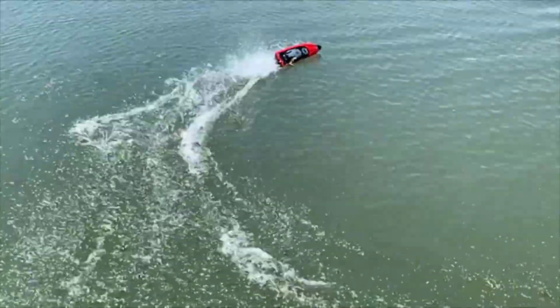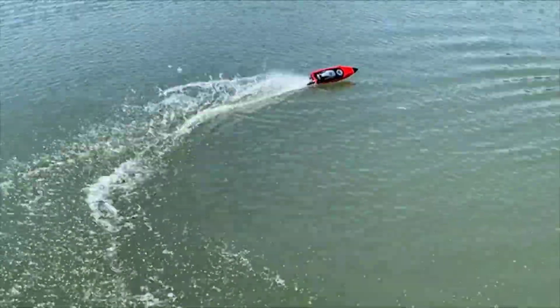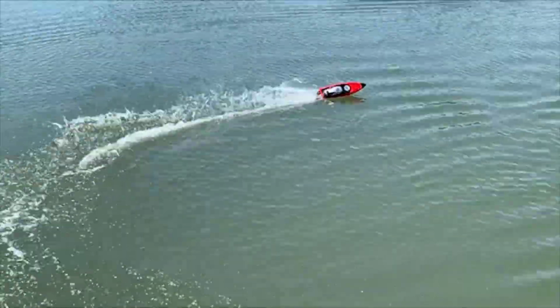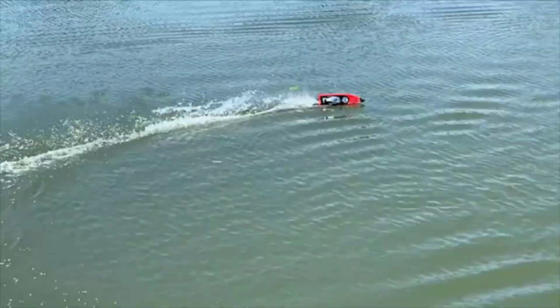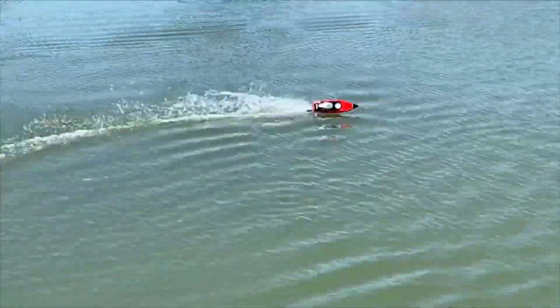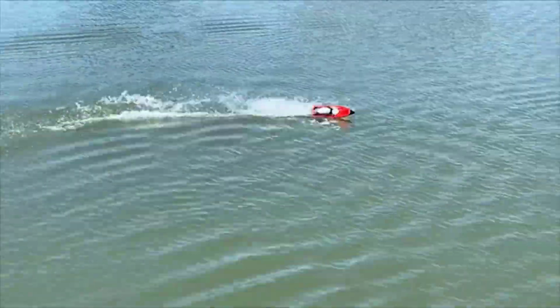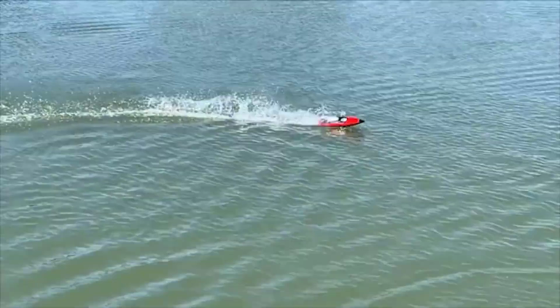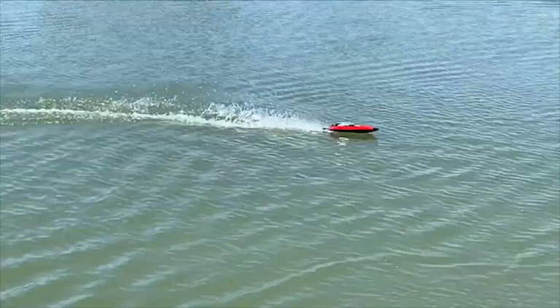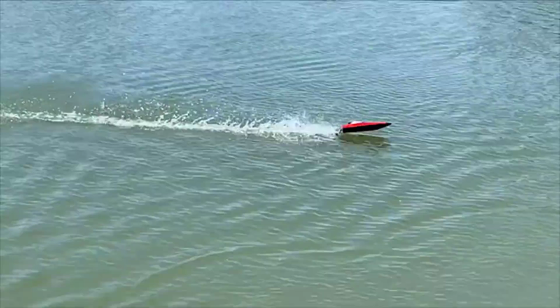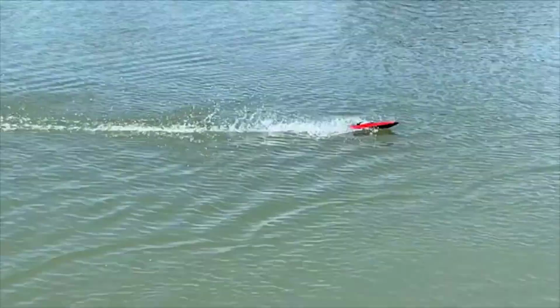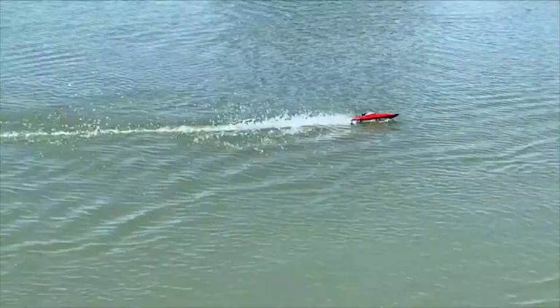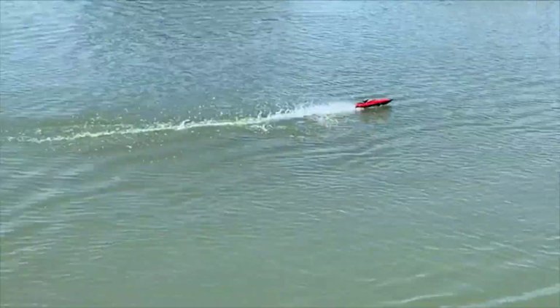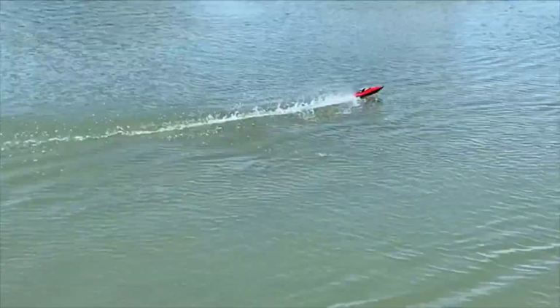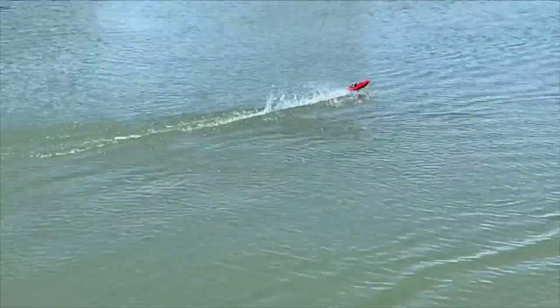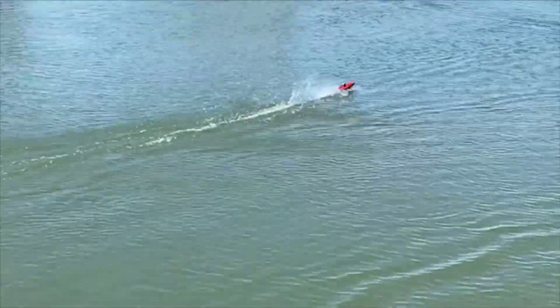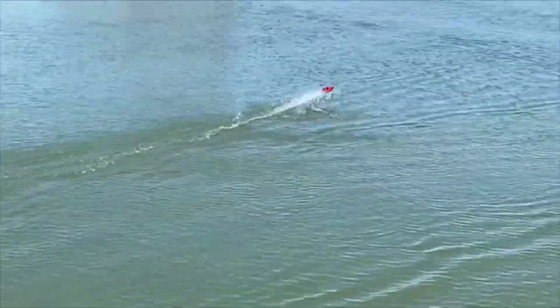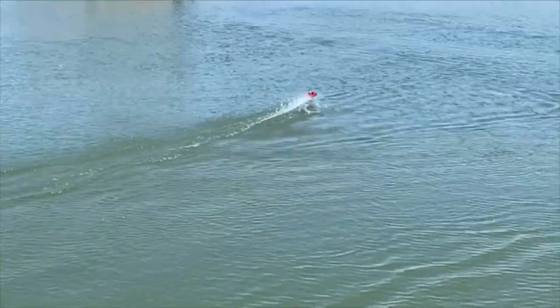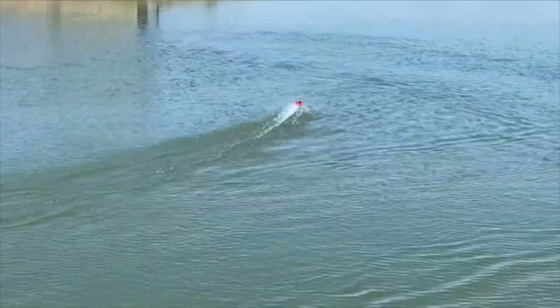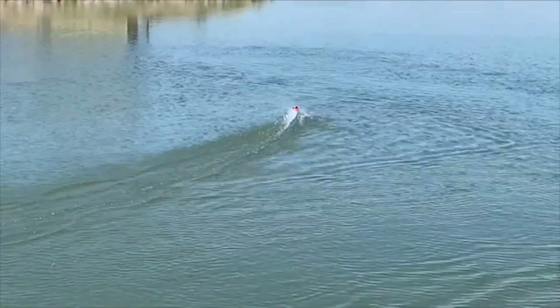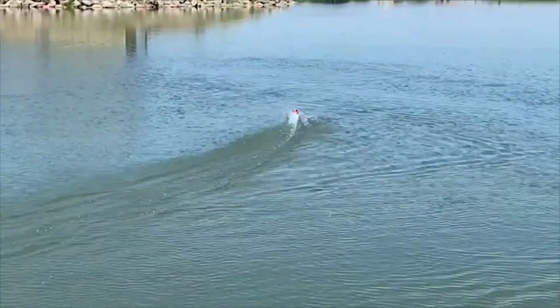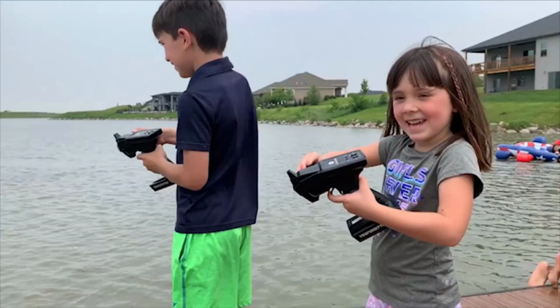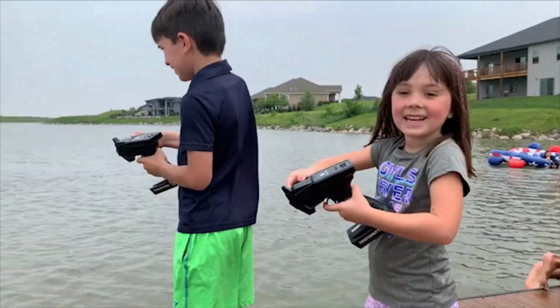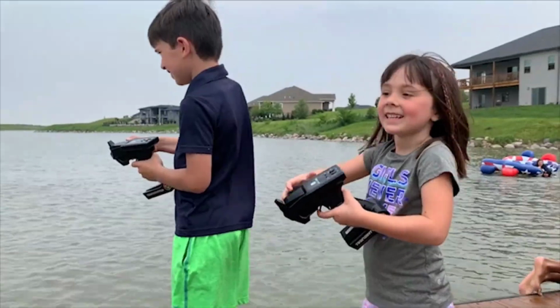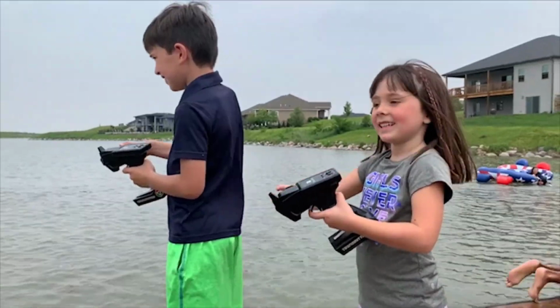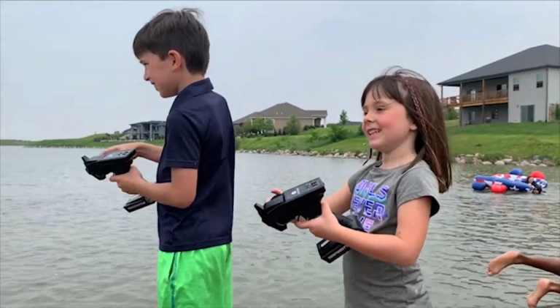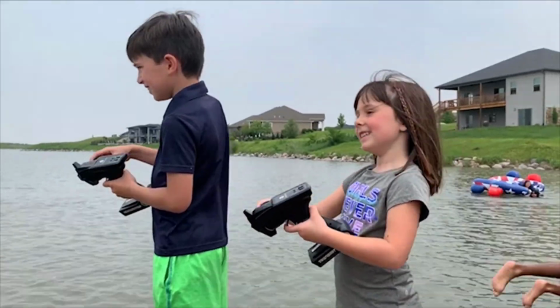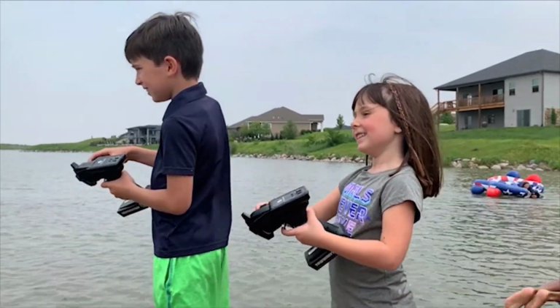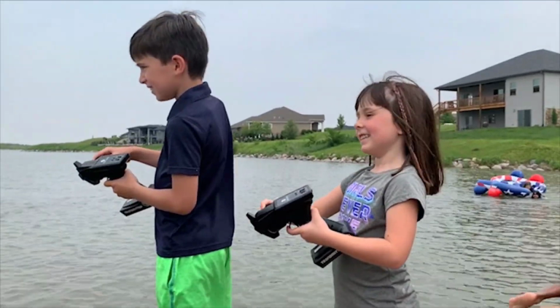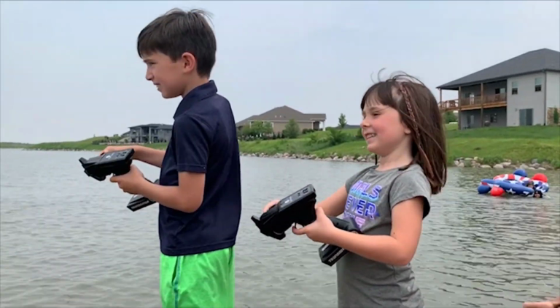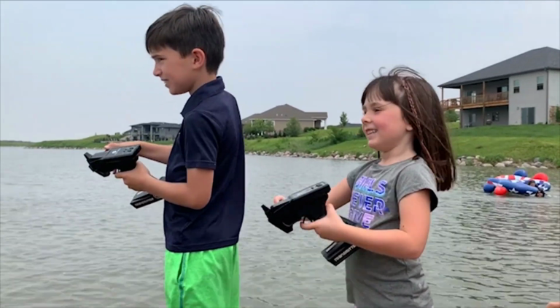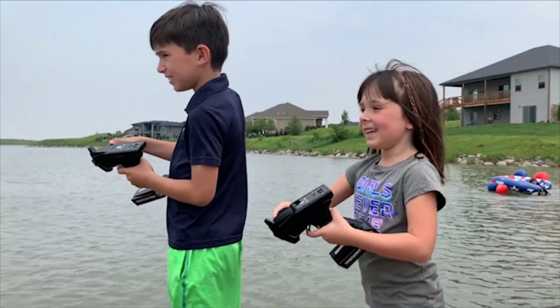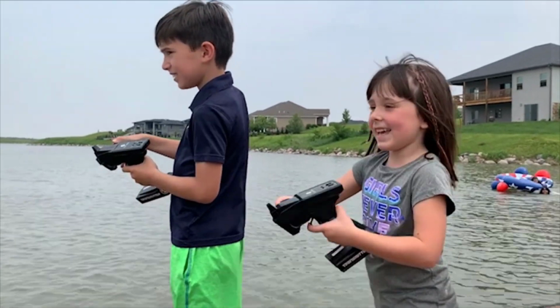Positives of the ALTER AA102: beginner friendly, bonus battery included, and anti-capsize hull system.